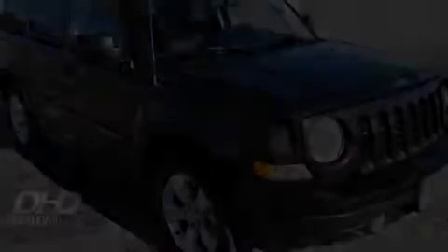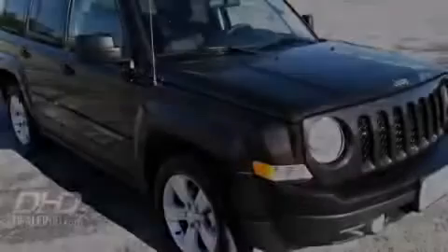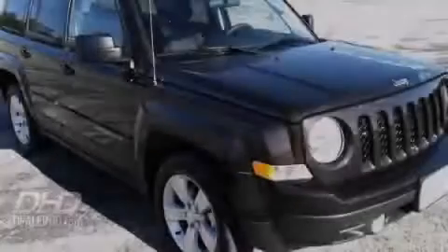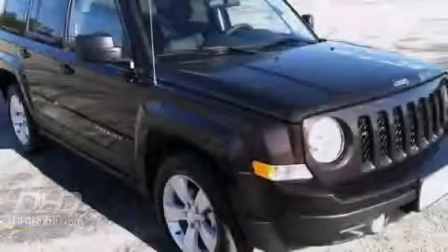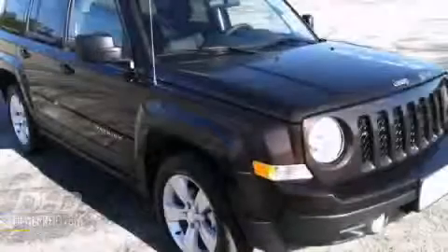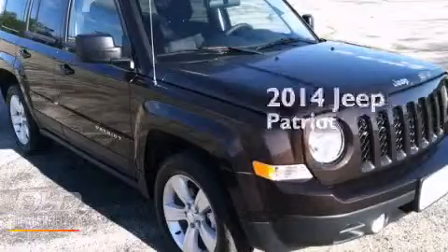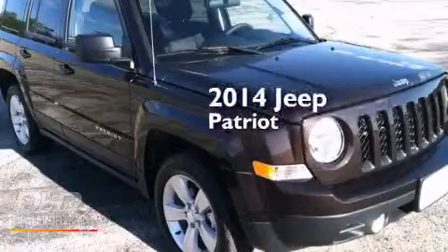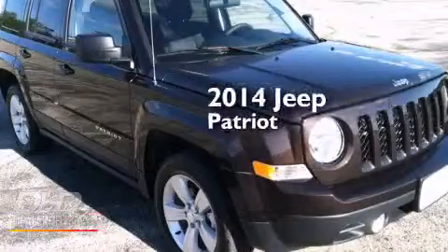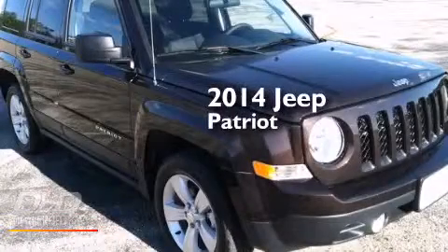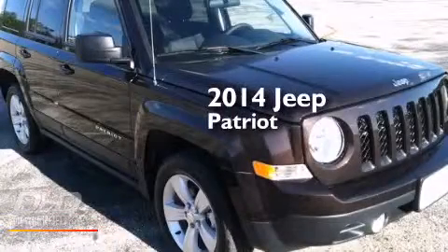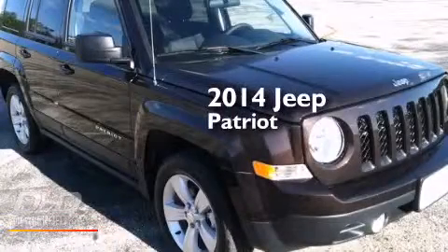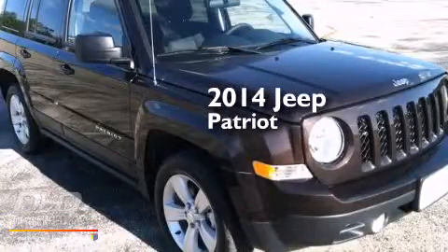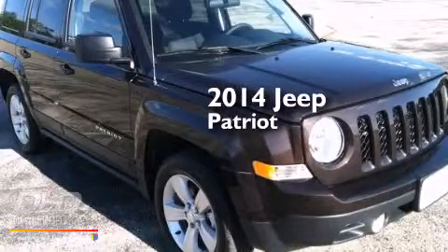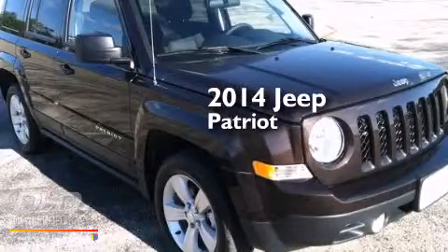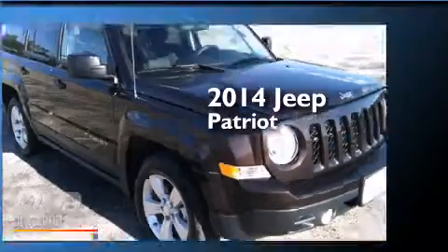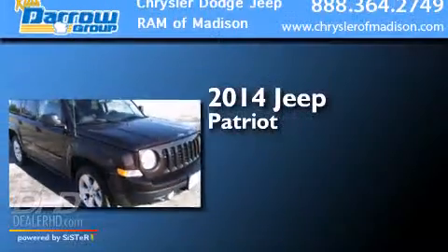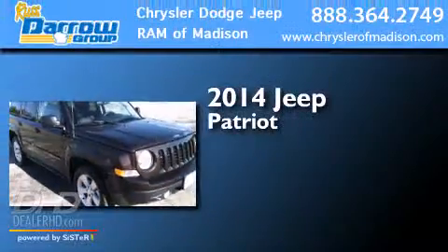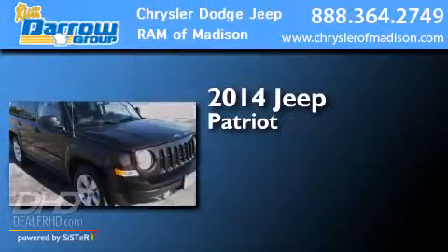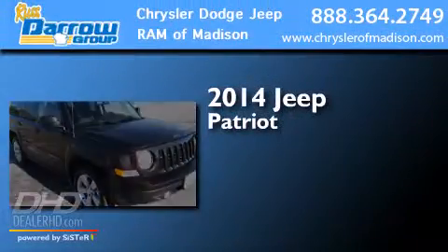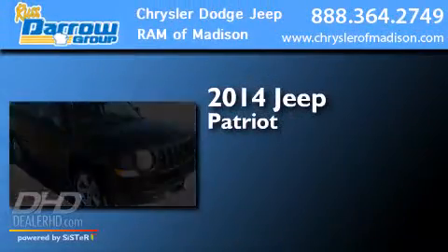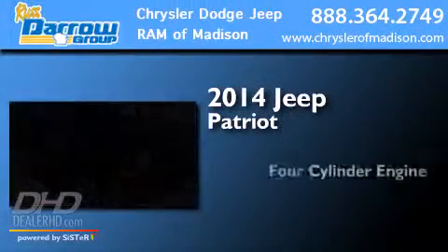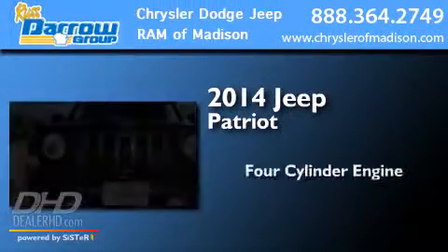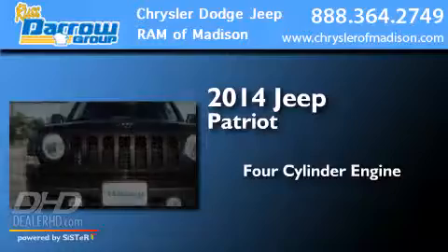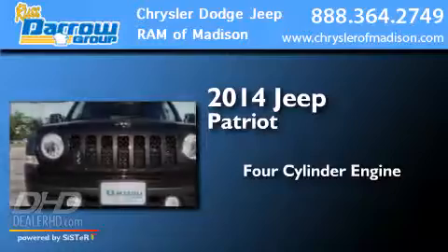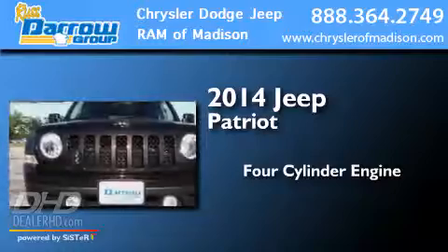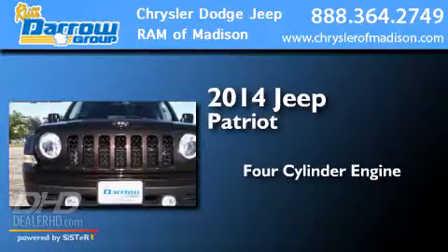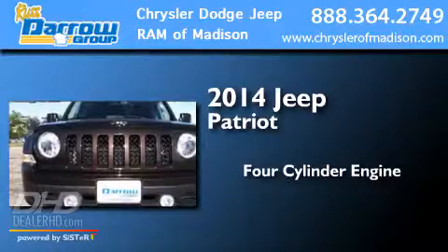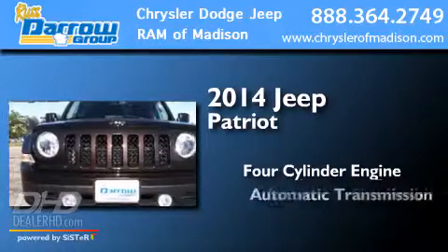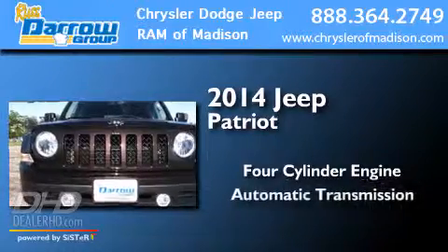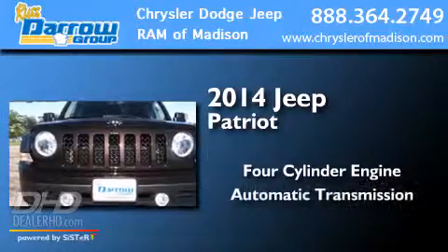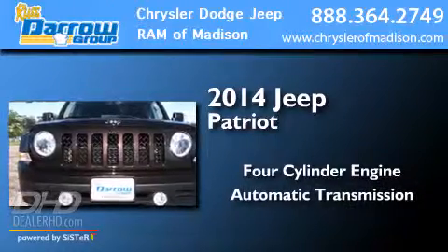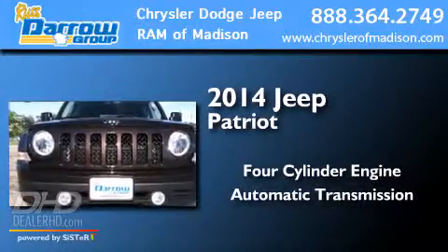This is a 2014 Jeep Patriot. It has a four-cylinder engine and an automatic transmission.